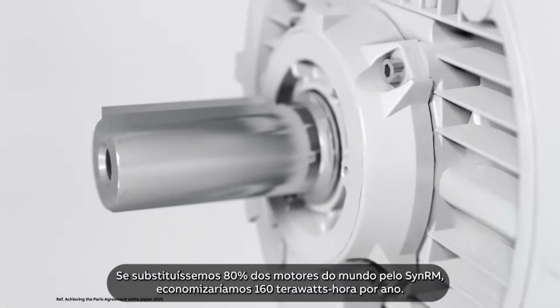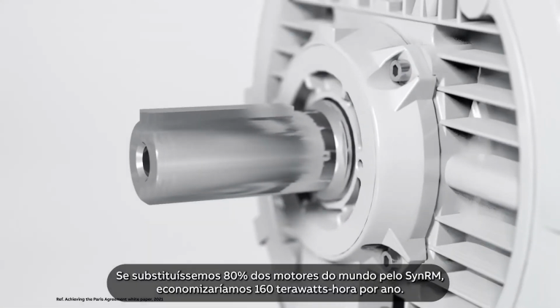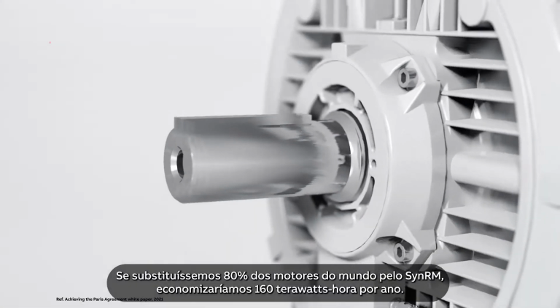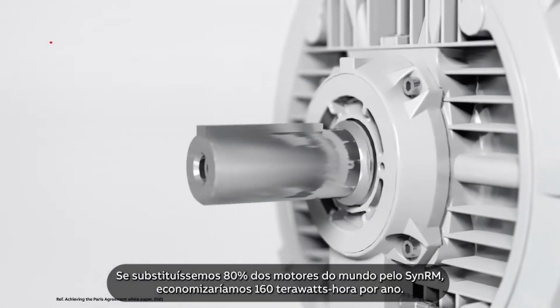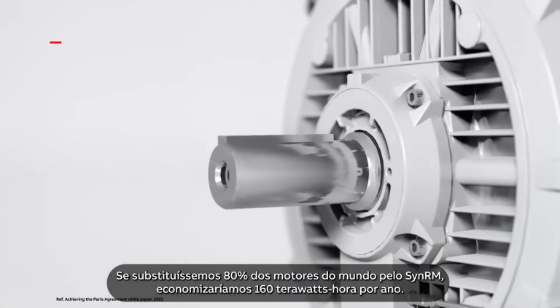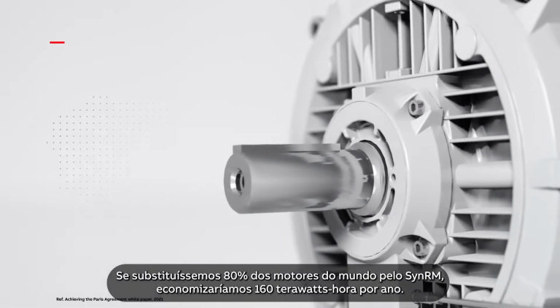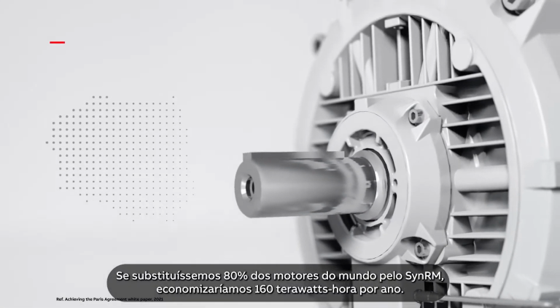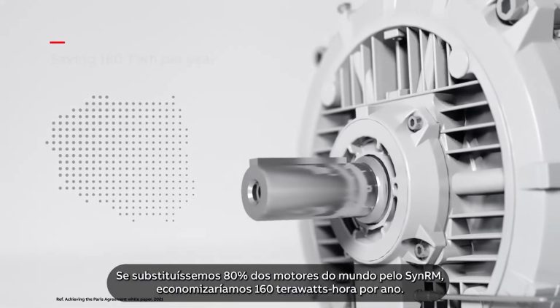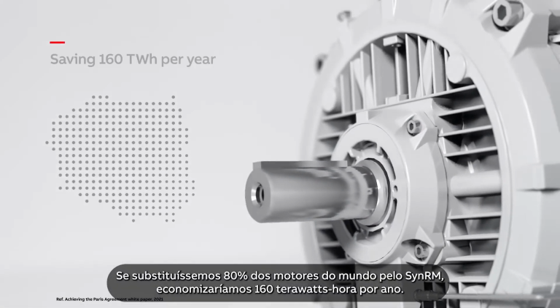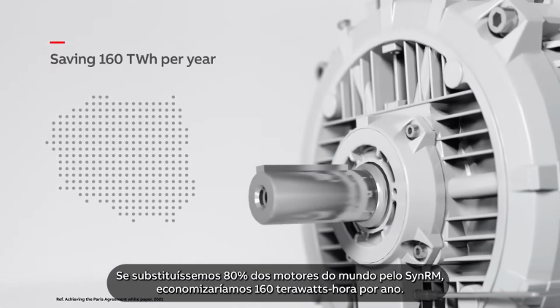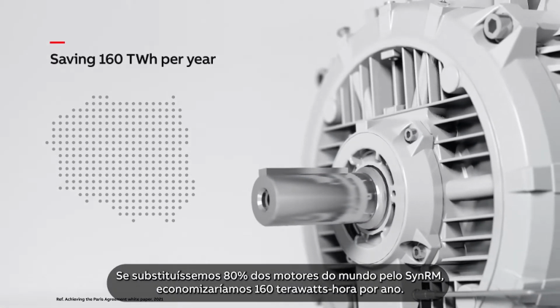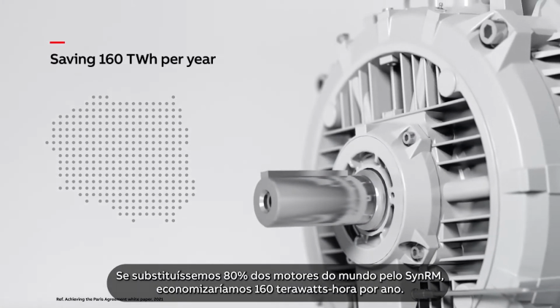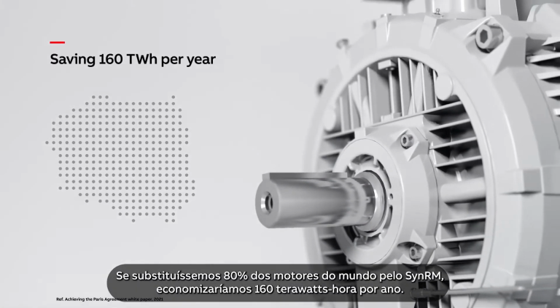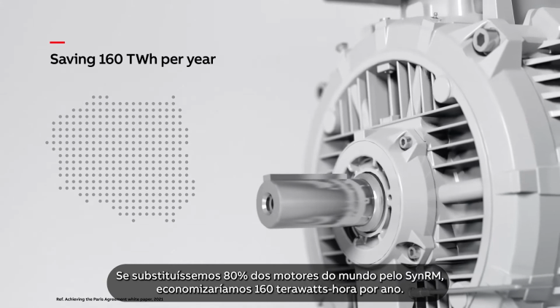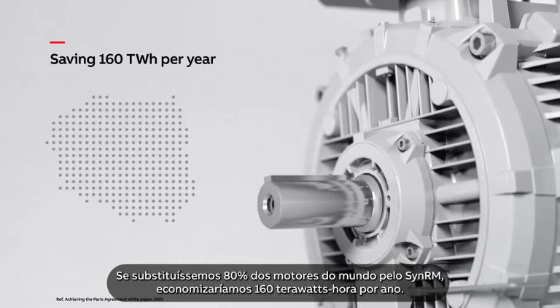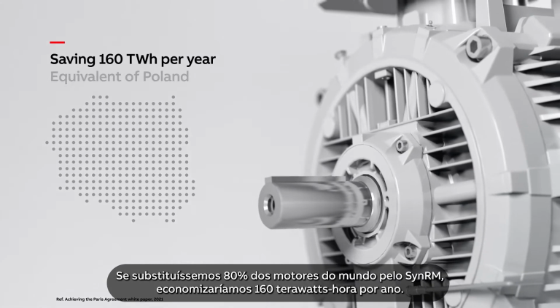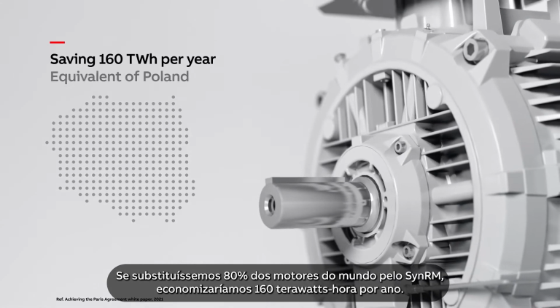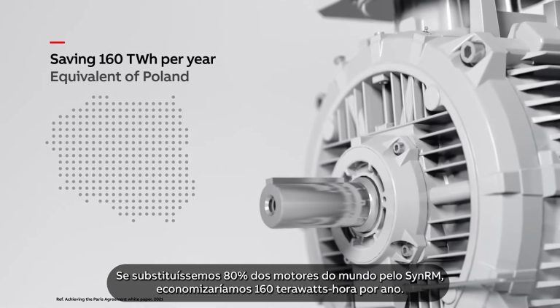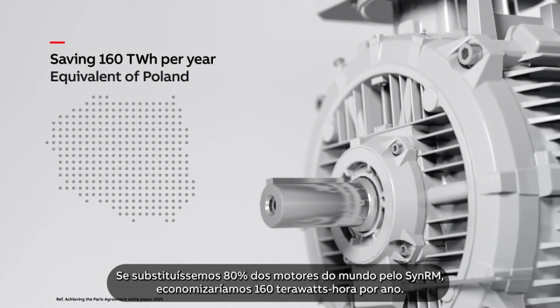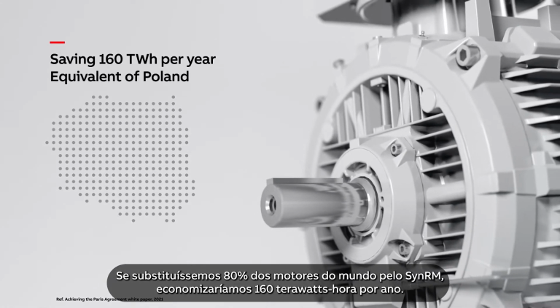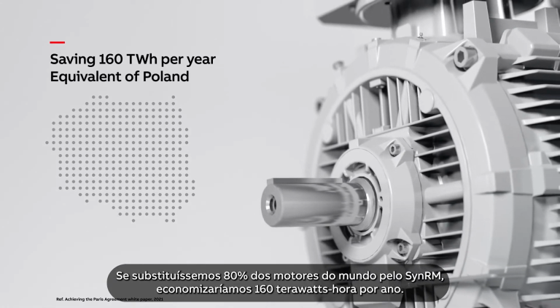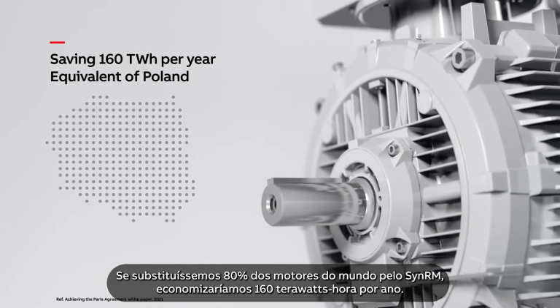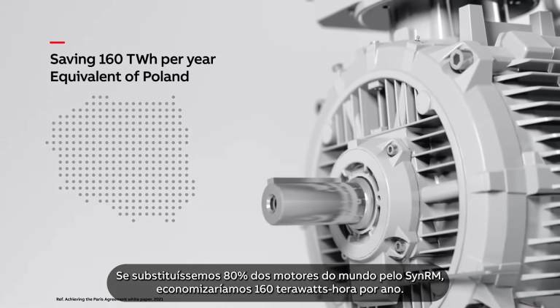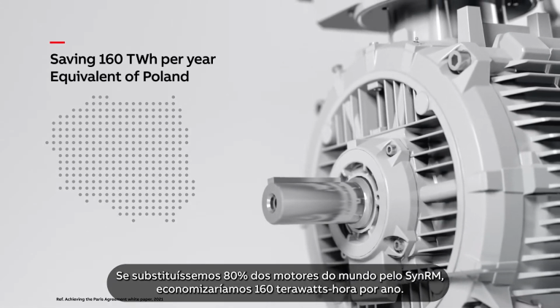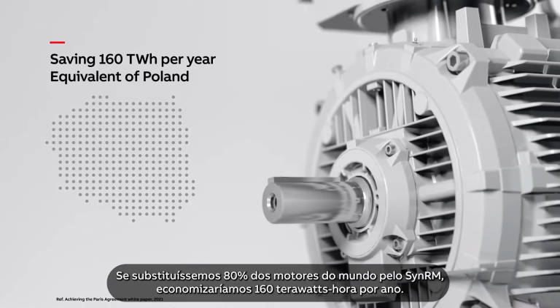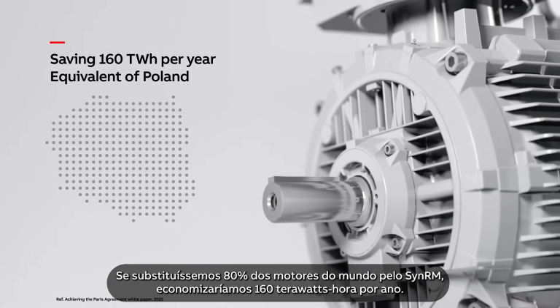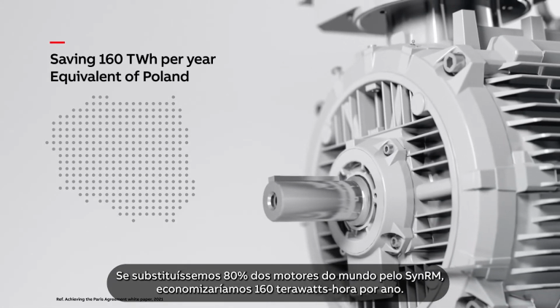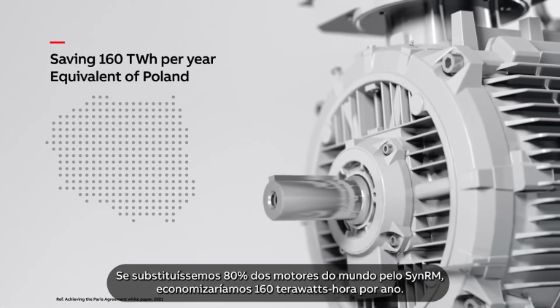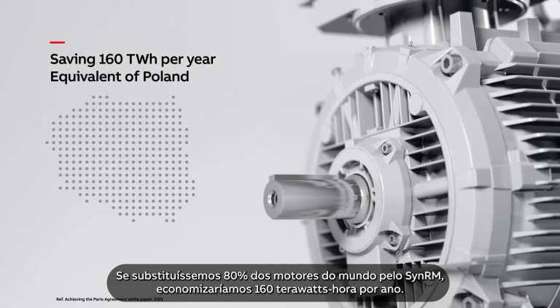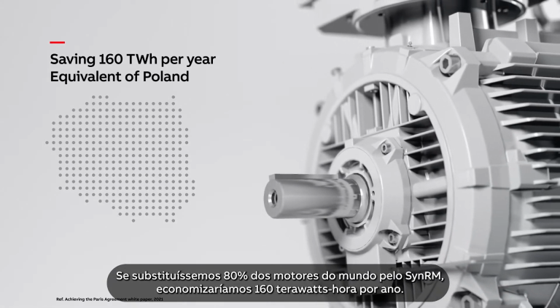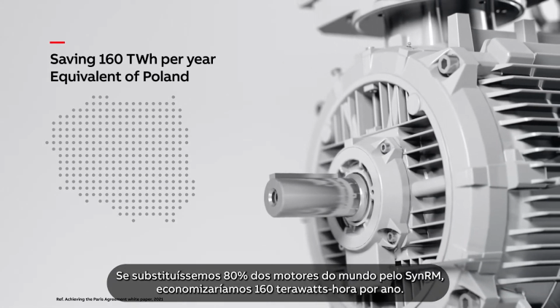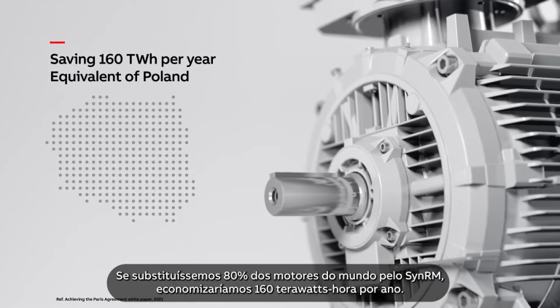Replacing 80% of the world's motors with the SYN RM could save 160 terawatt-hours per year.